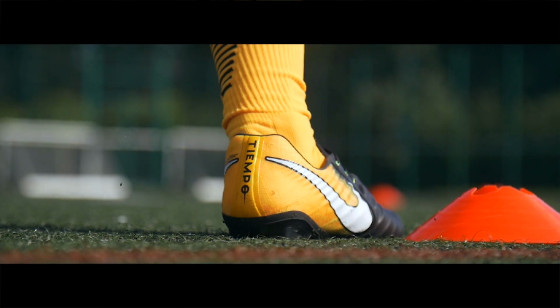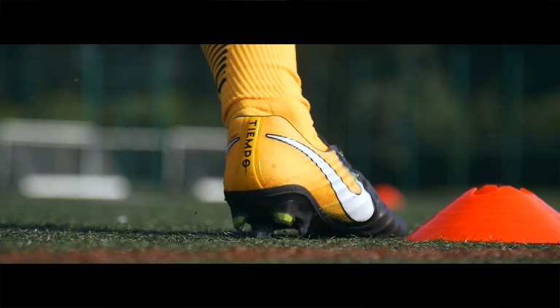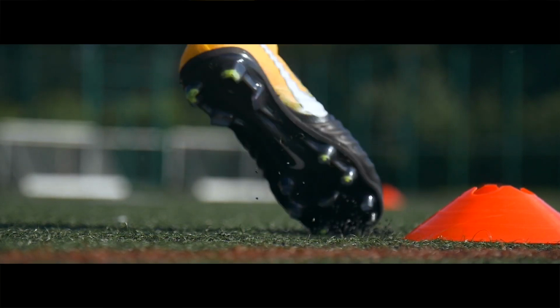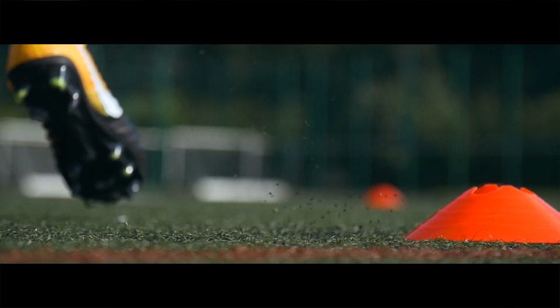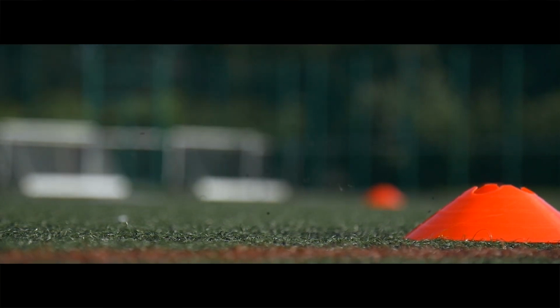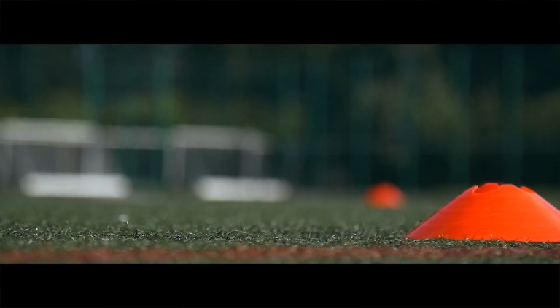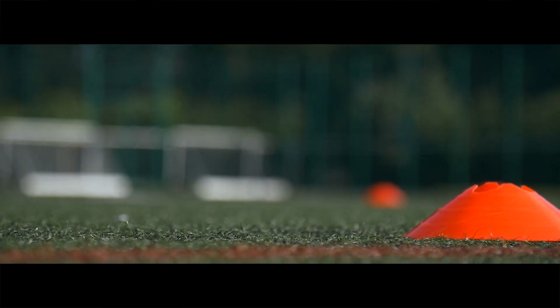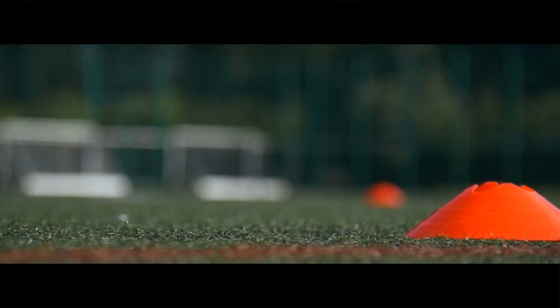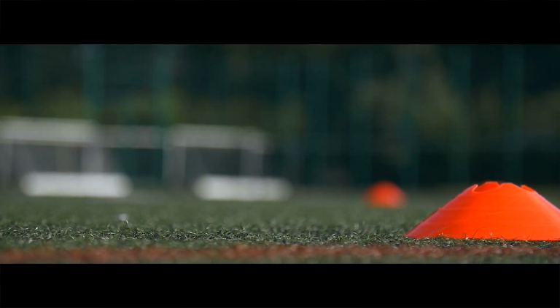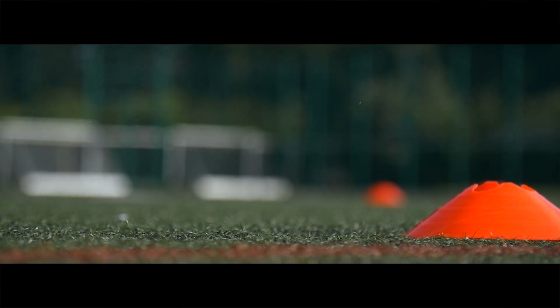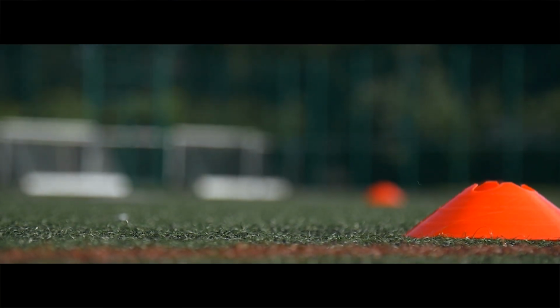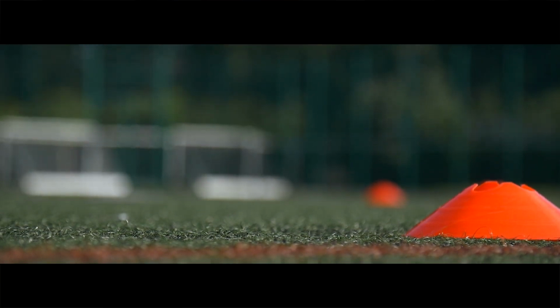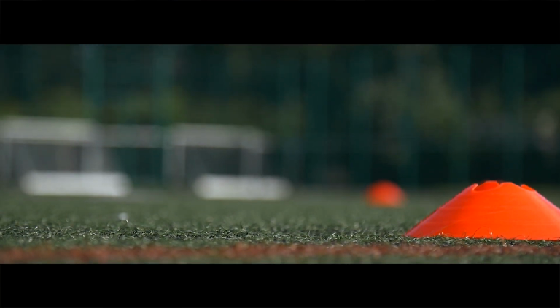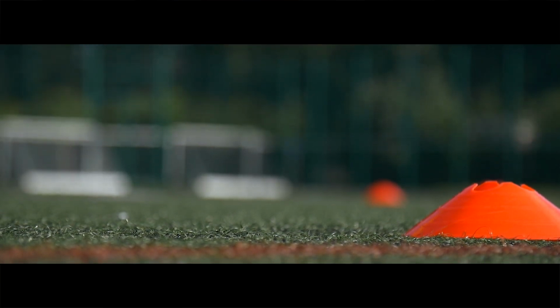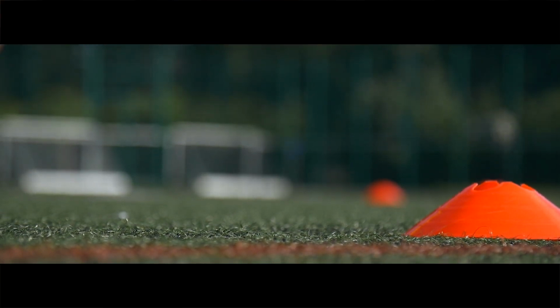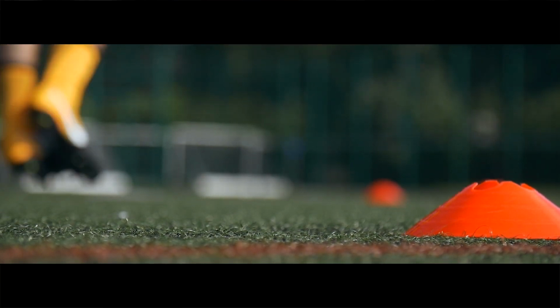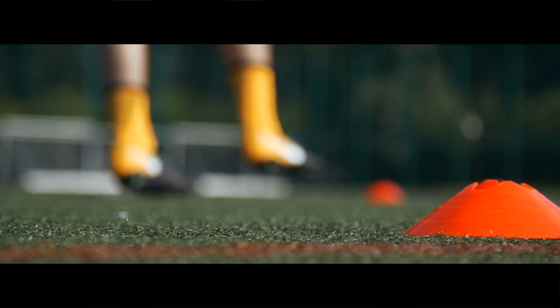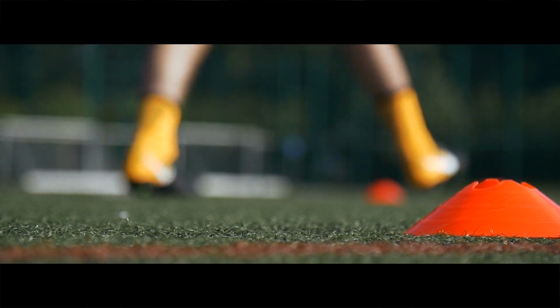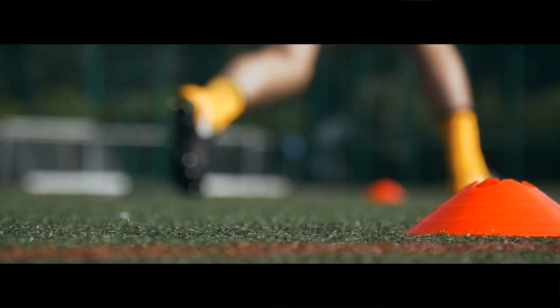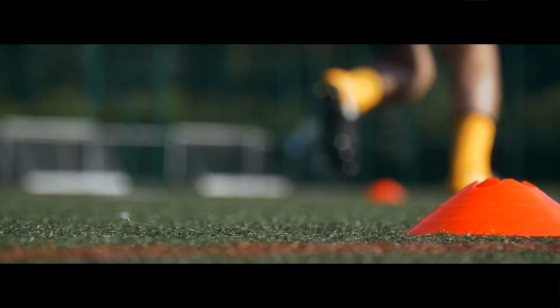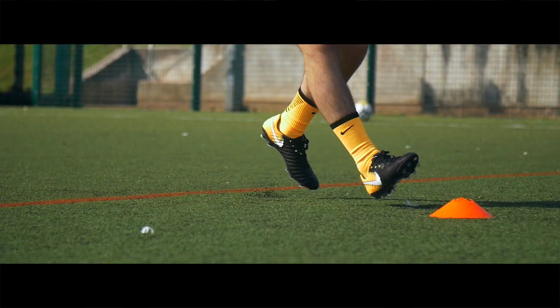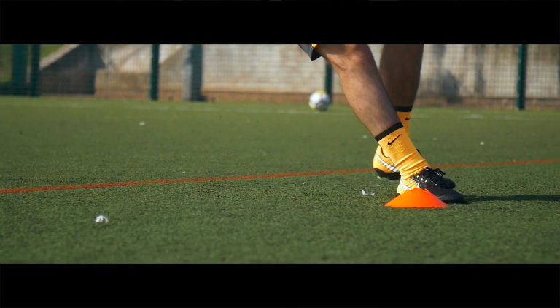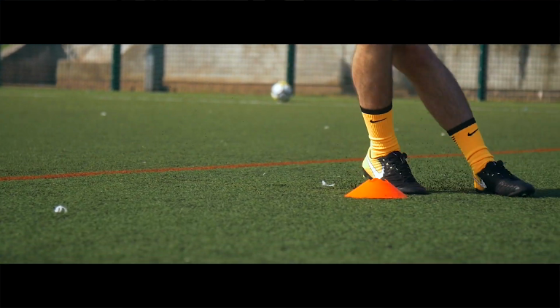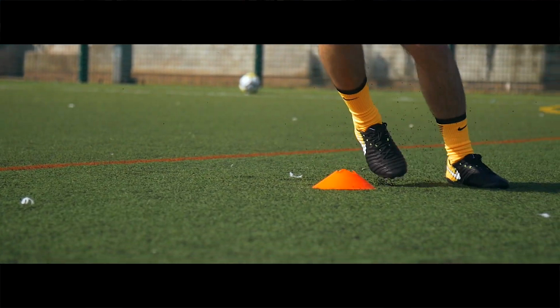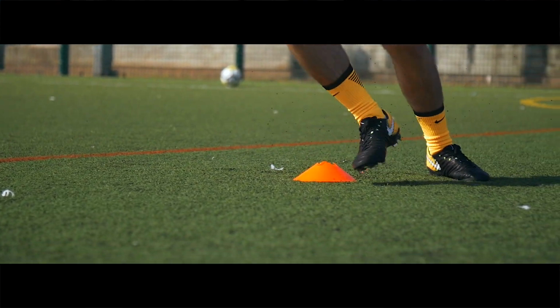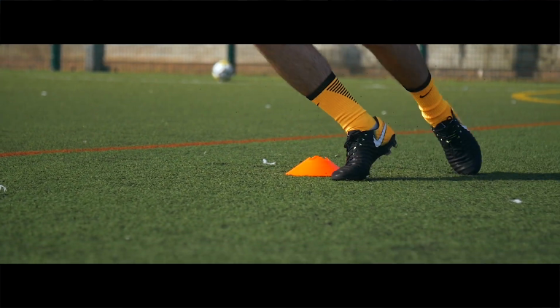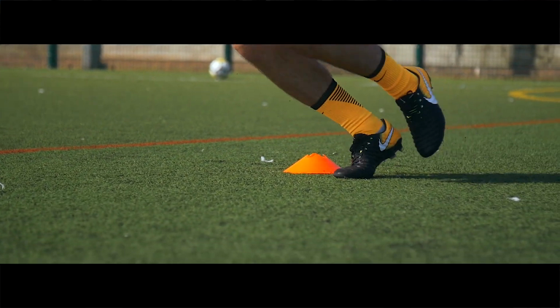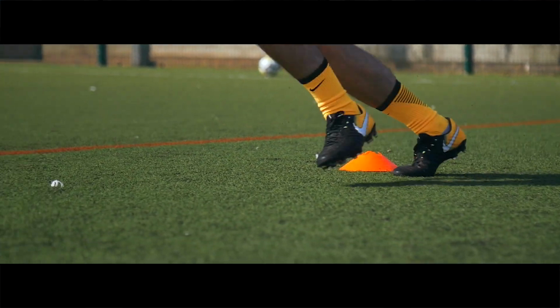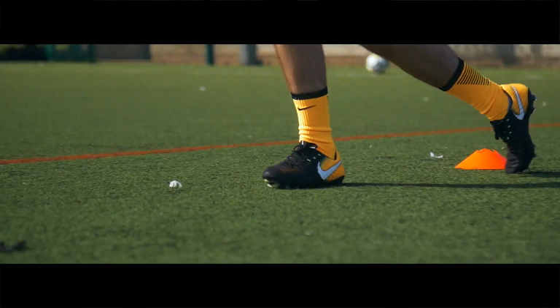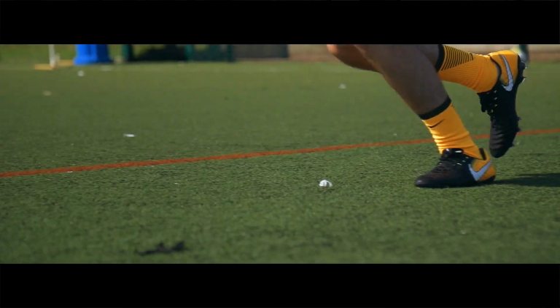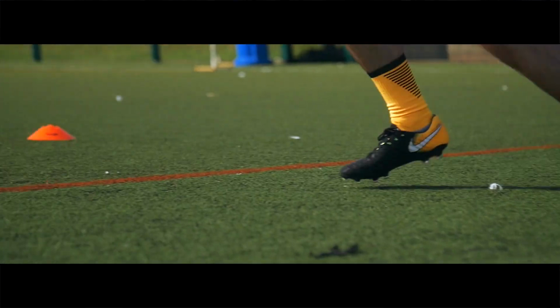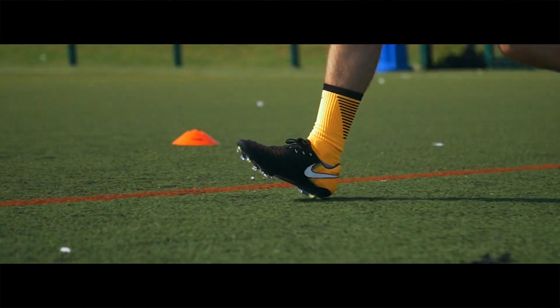The Tiempo Legend 7 is one of the comfiest boots I've worn. I kept with my normal UK size 8 and it fit like a dream.